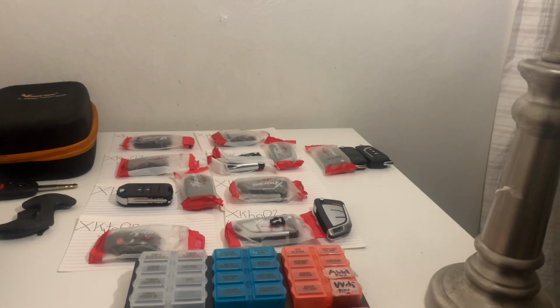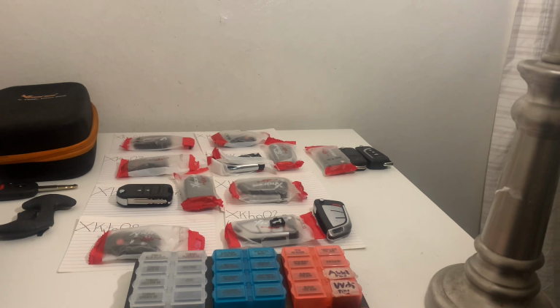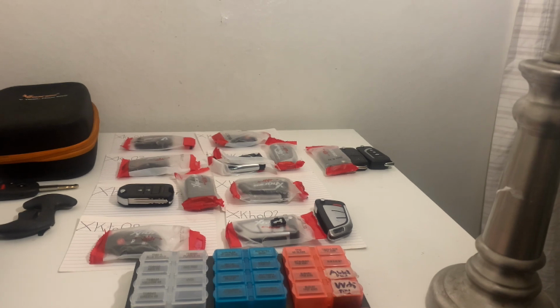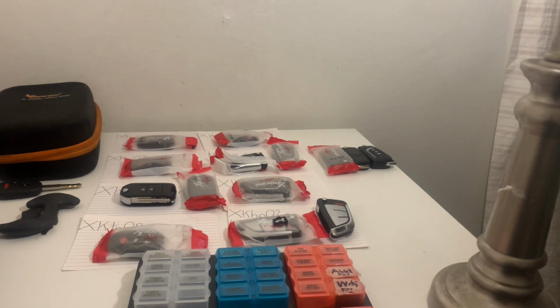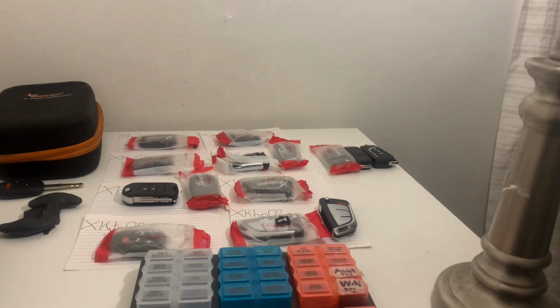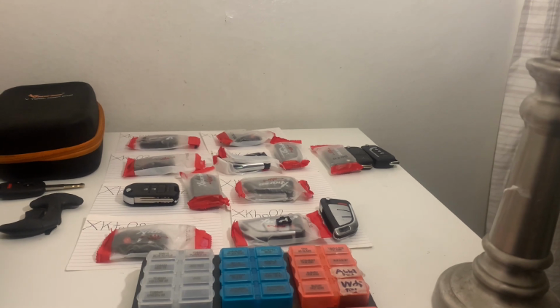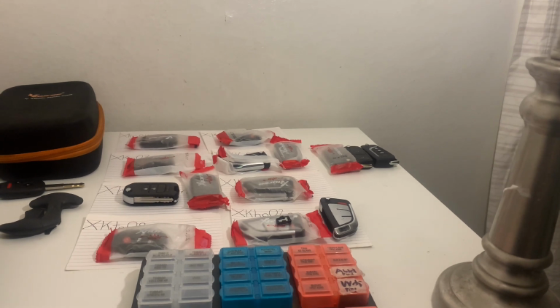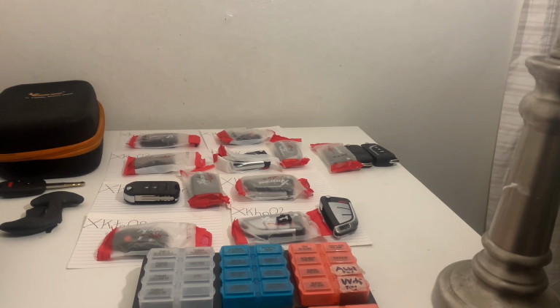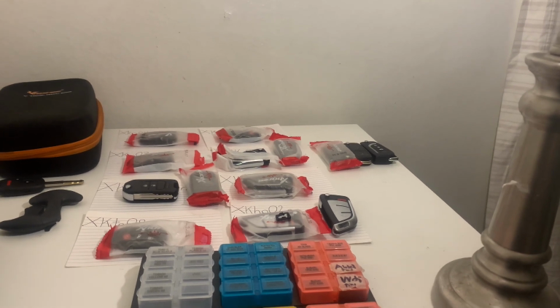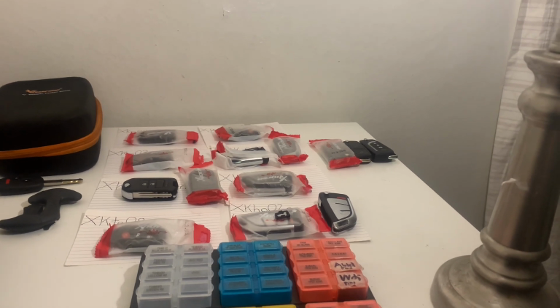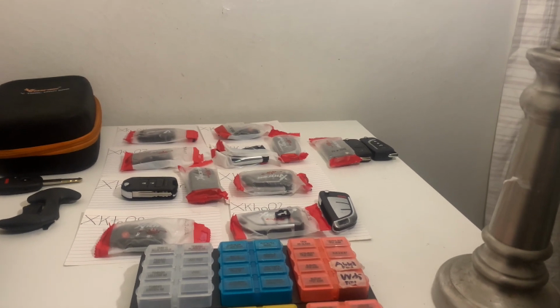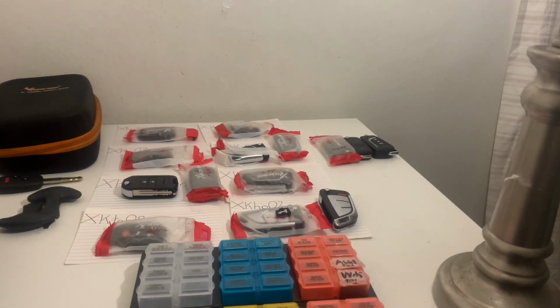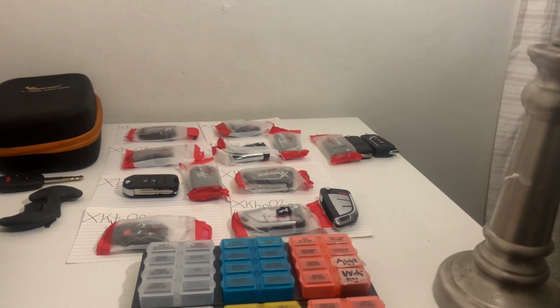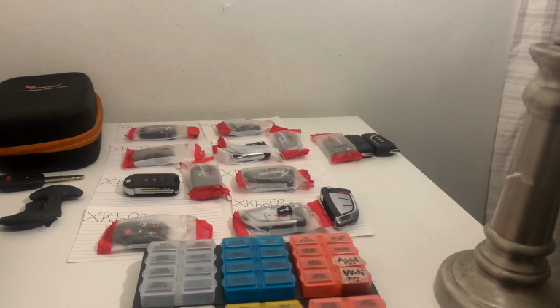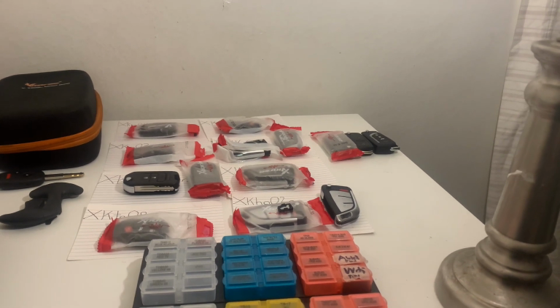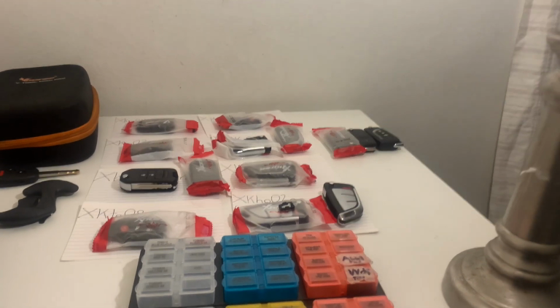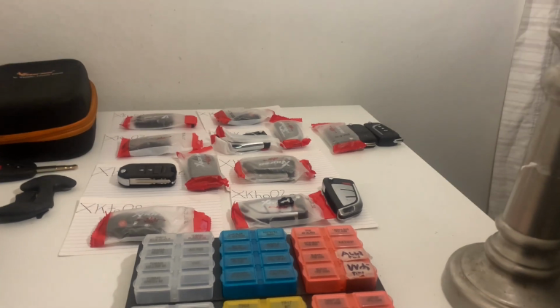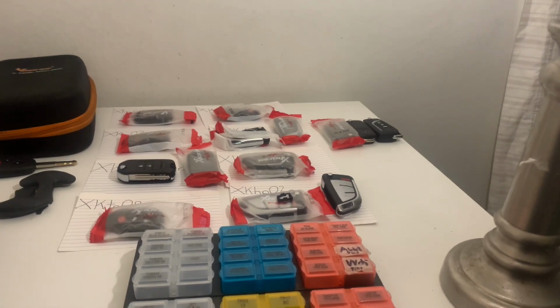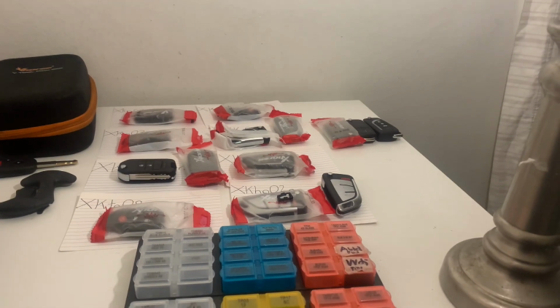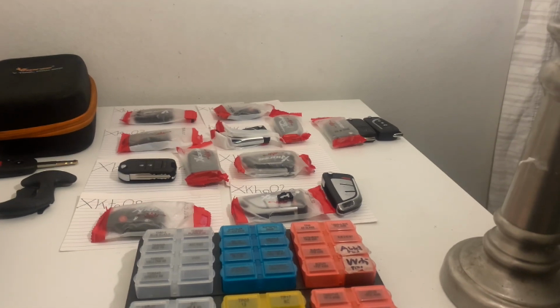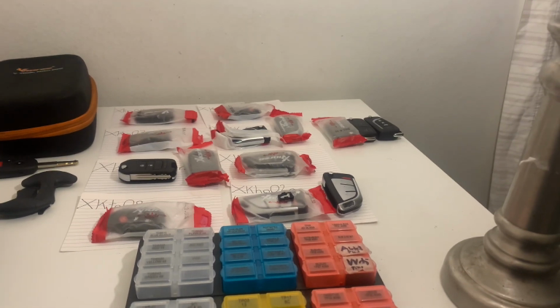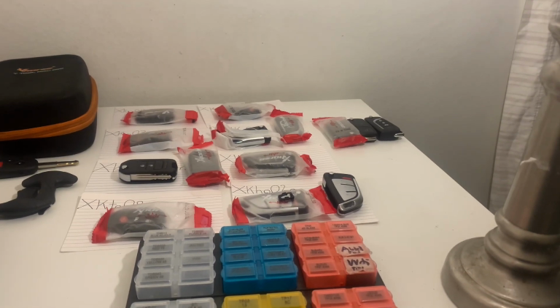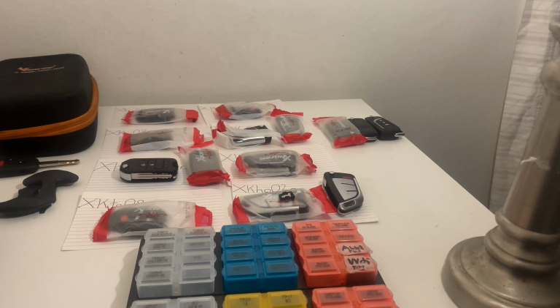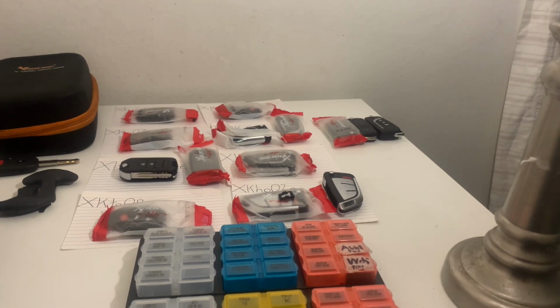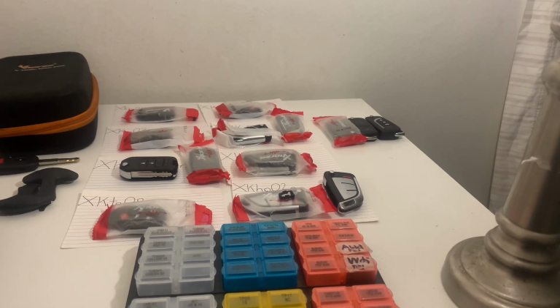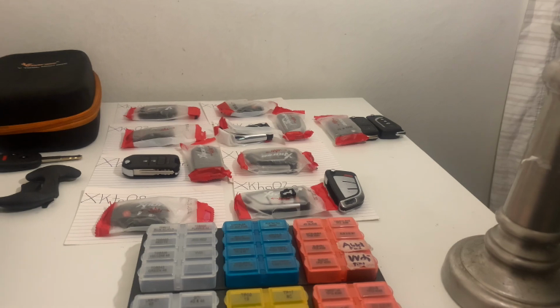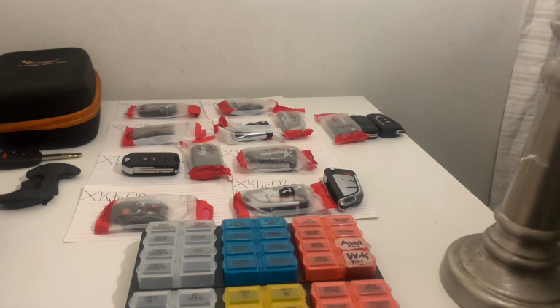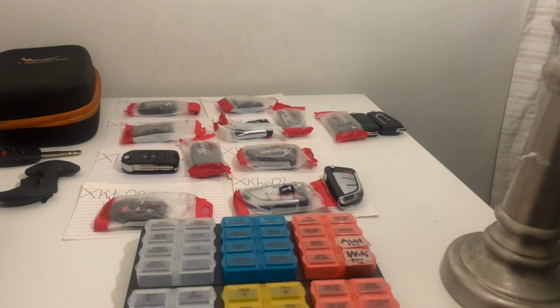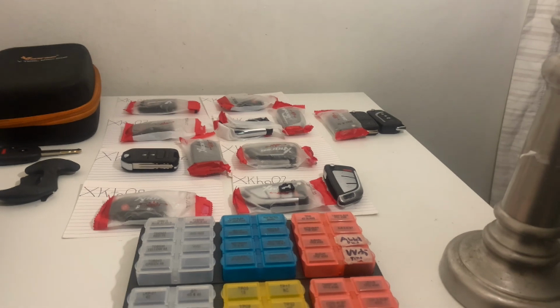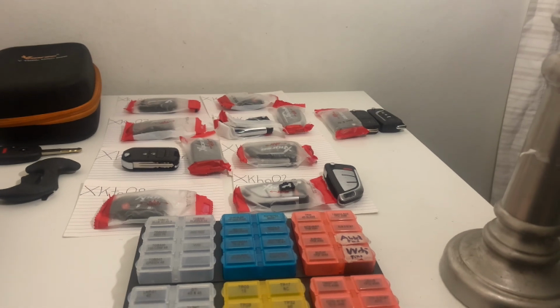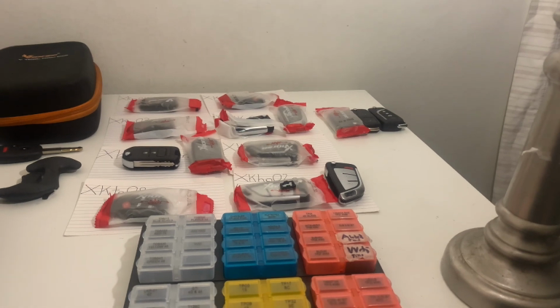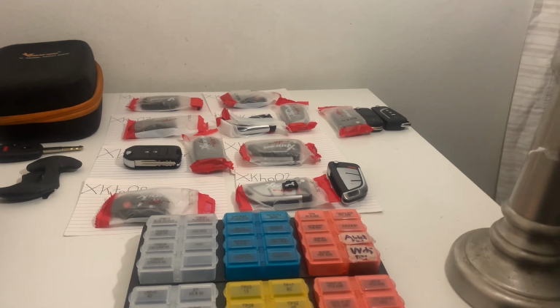This is YouTube University's automotive locksmith course, lesson two: wired remotes explained.